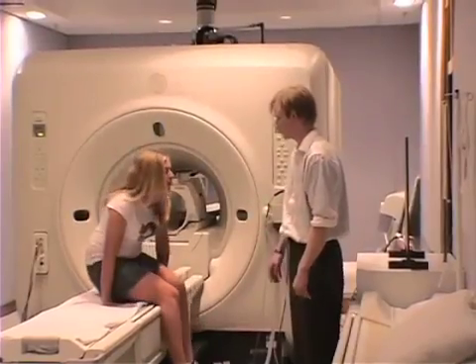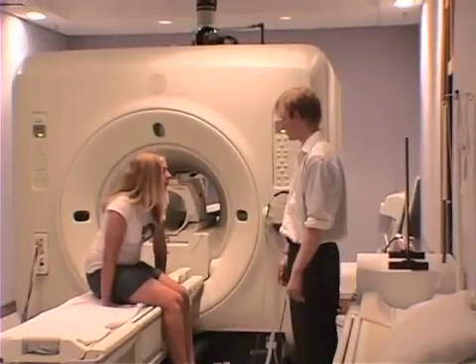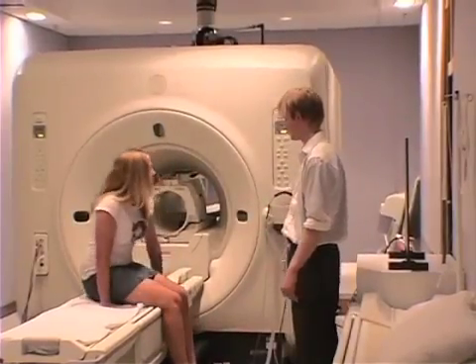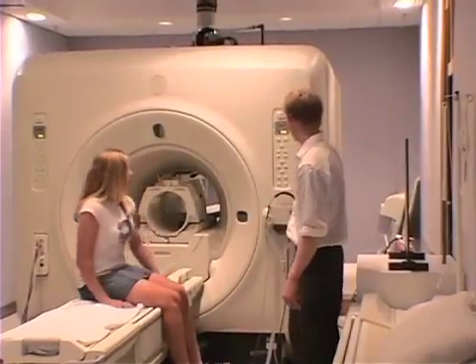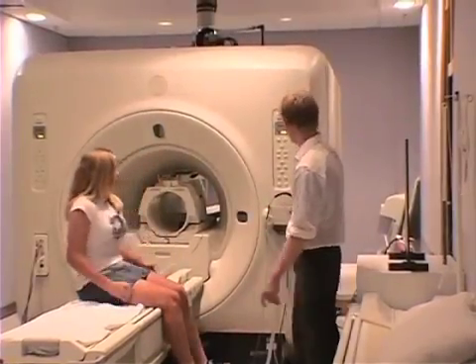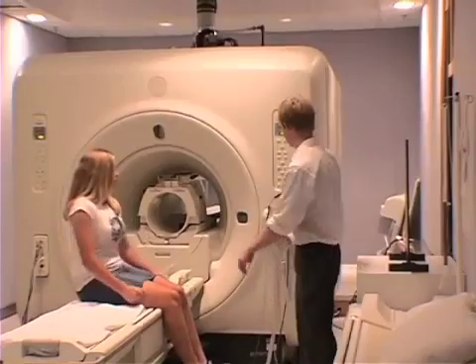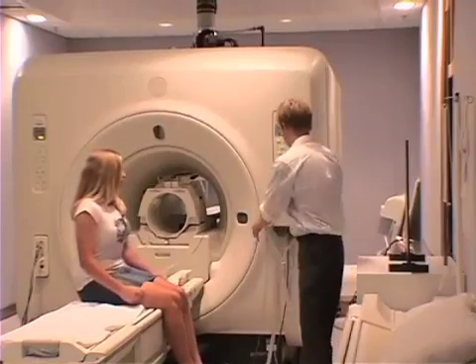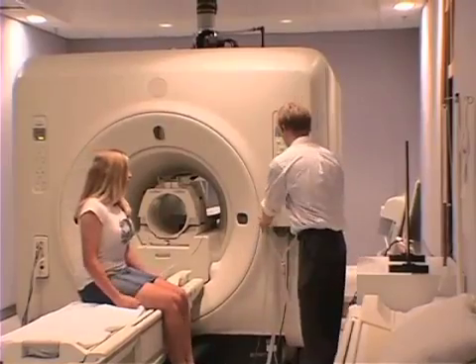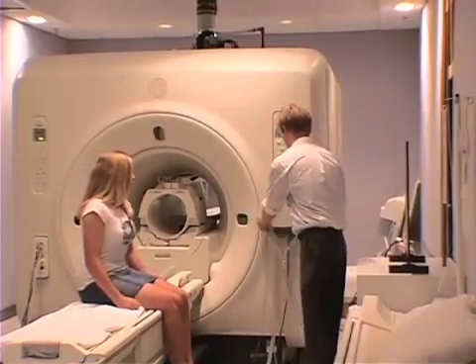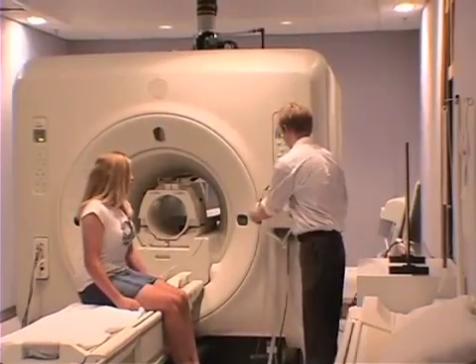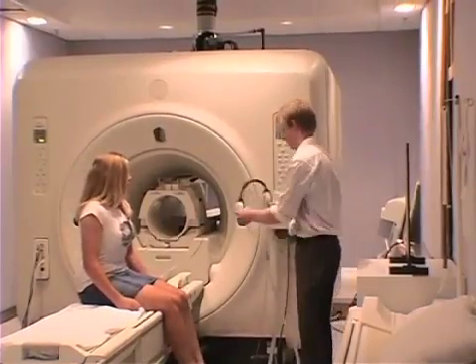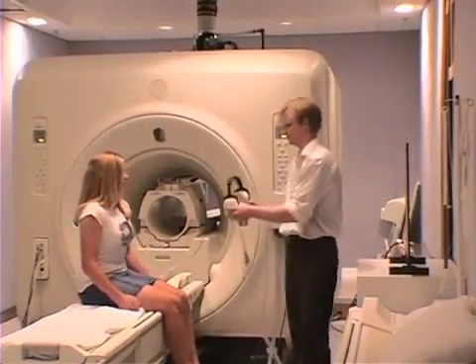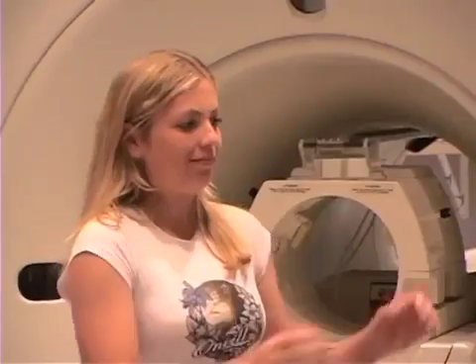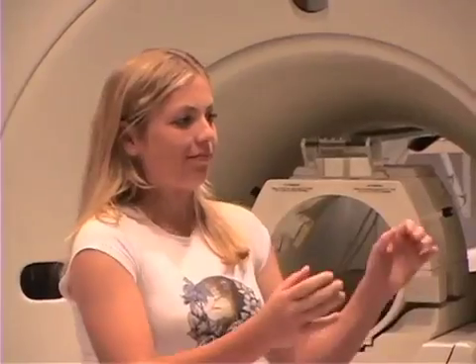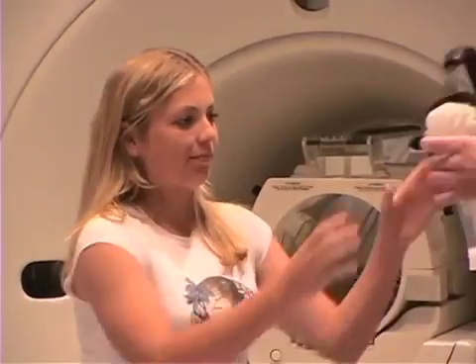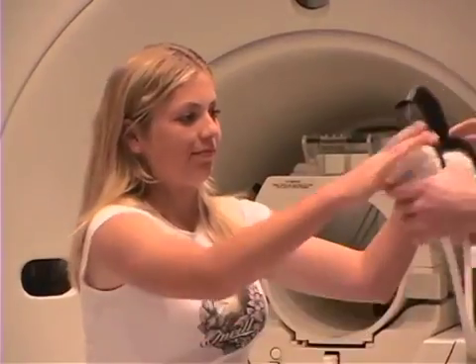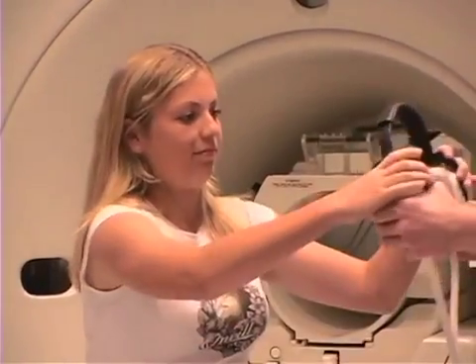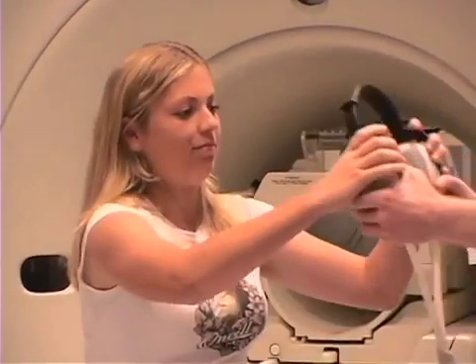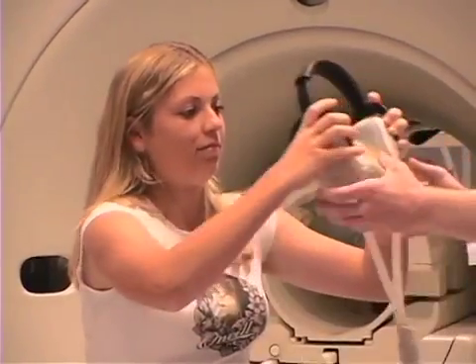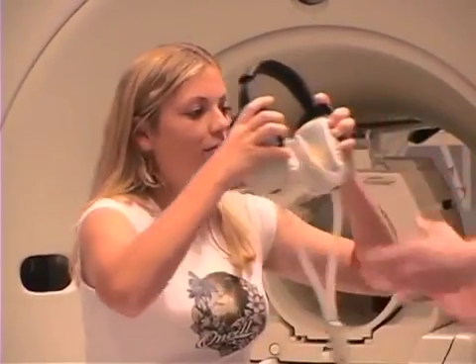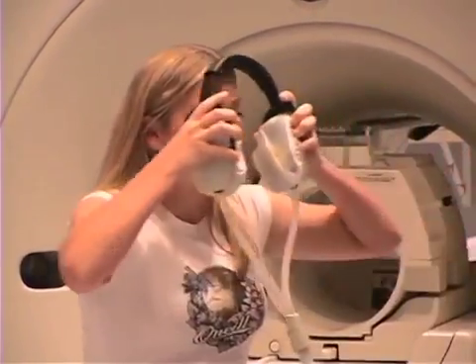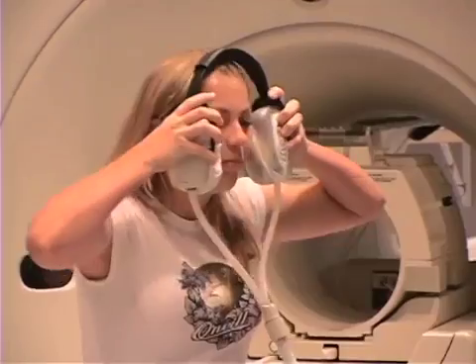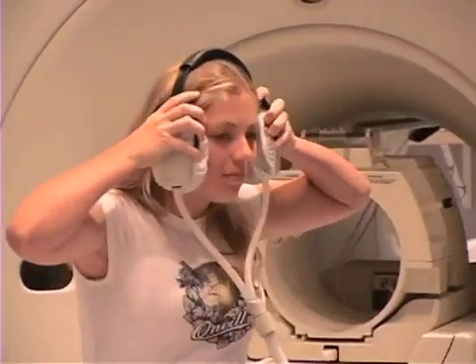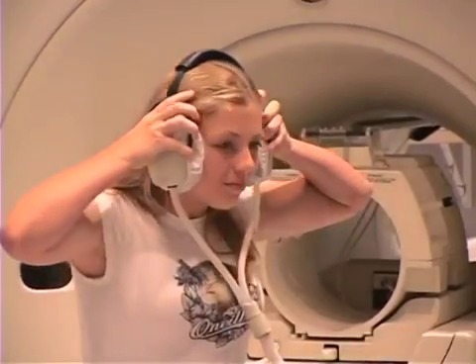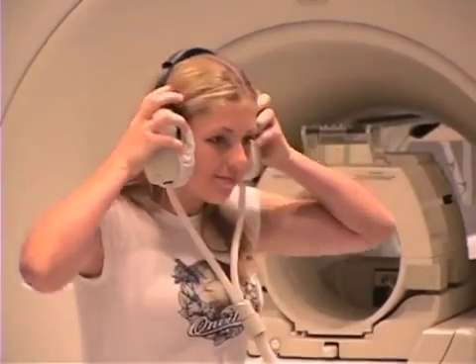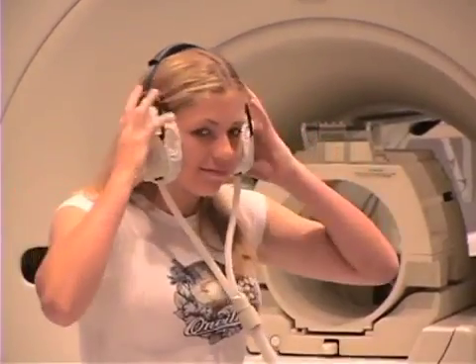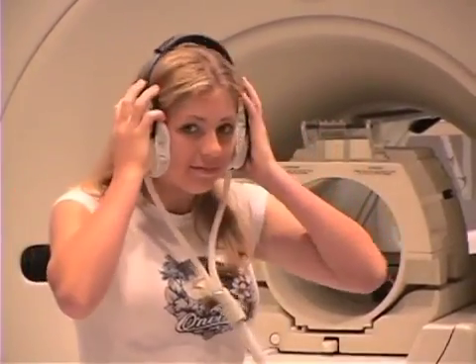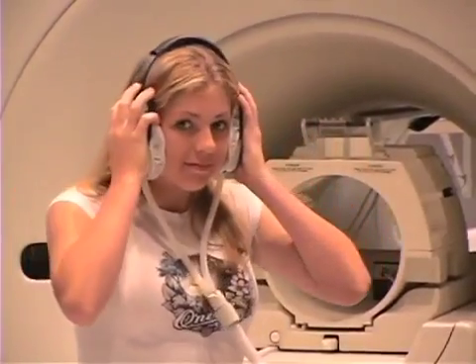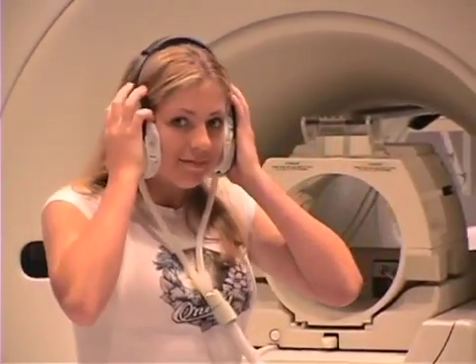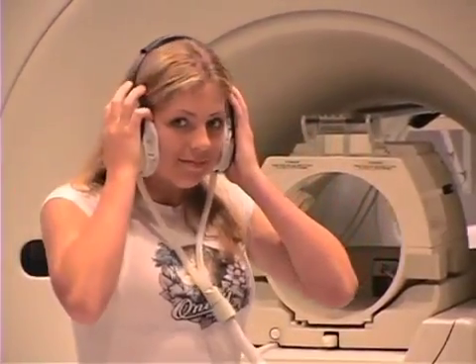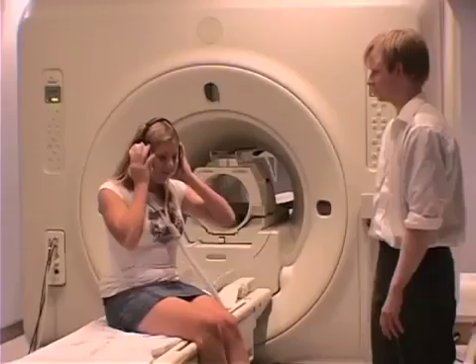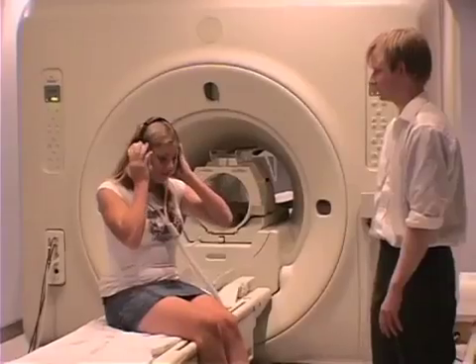Some kids don't like the noise — they say it hurts their ears. You can wear headphones. I wore headphones and the noise didn't bother me.